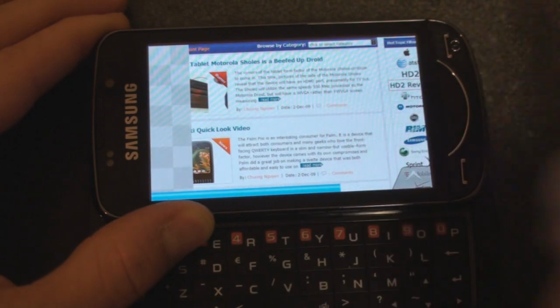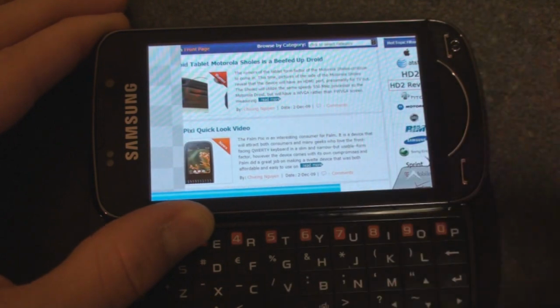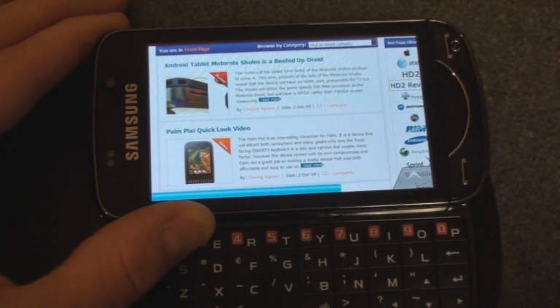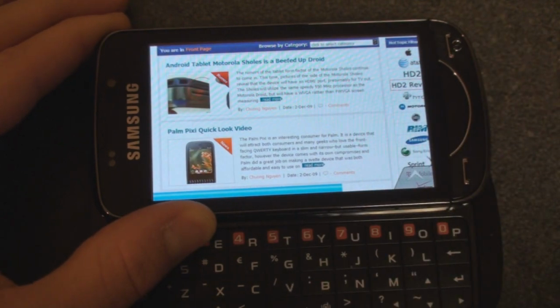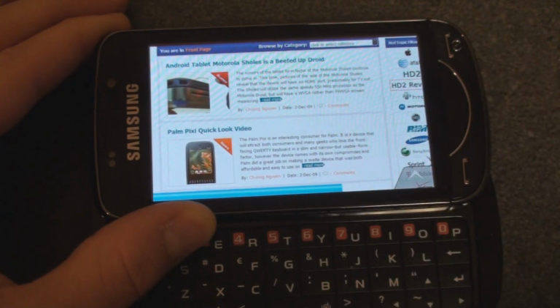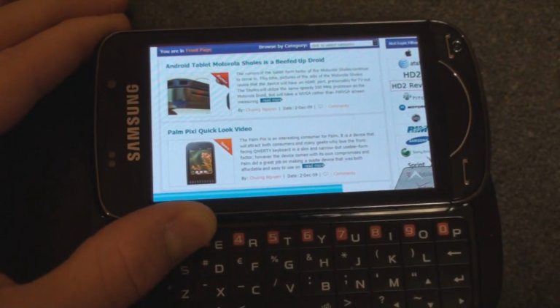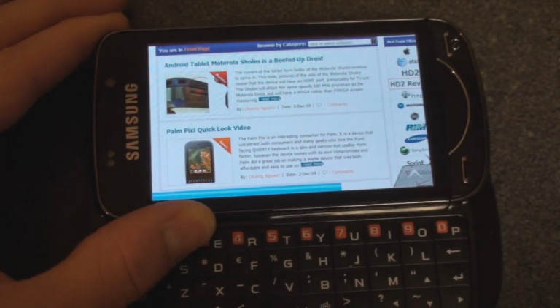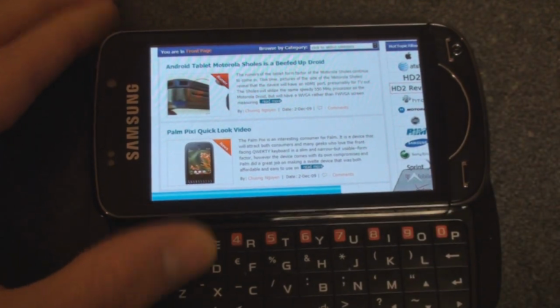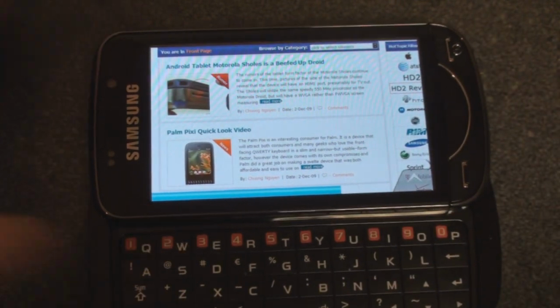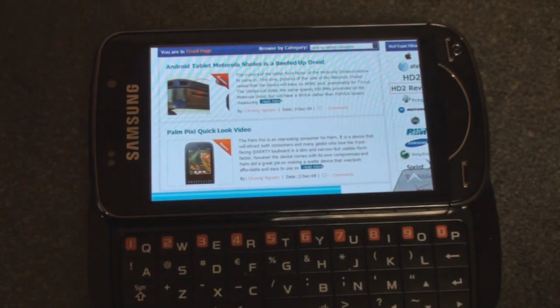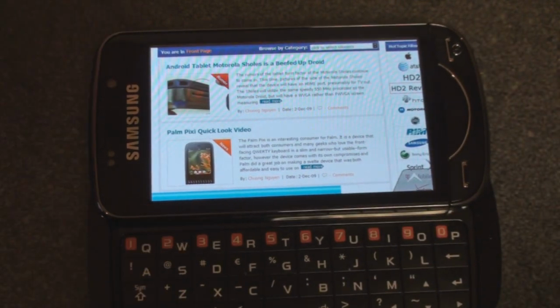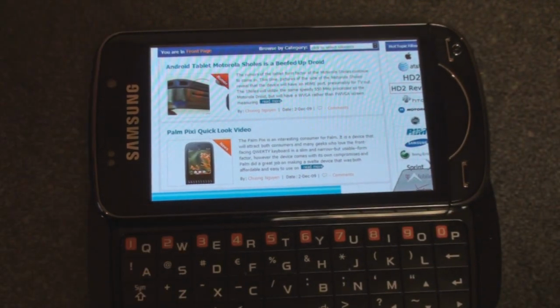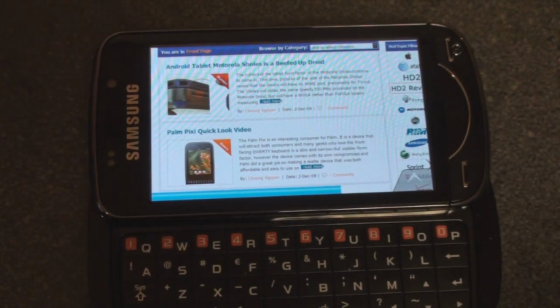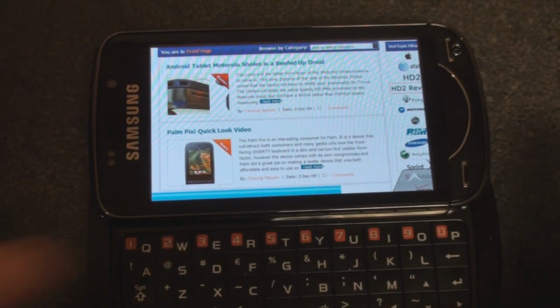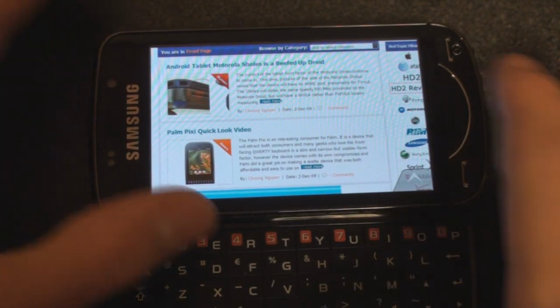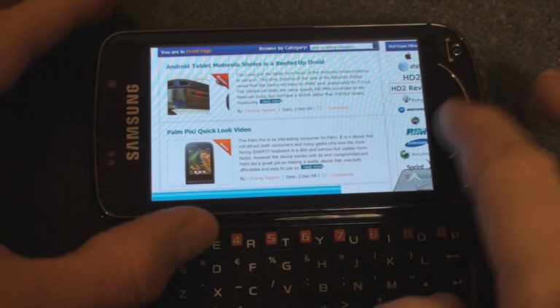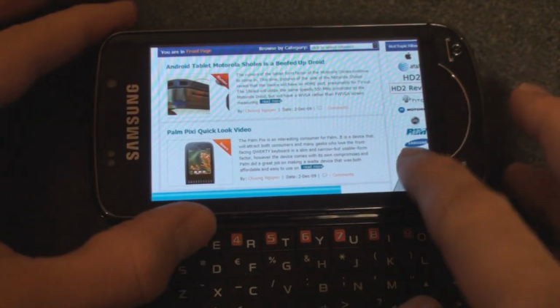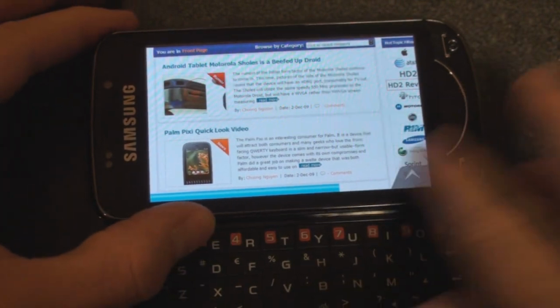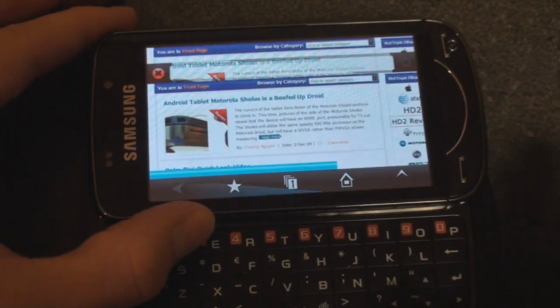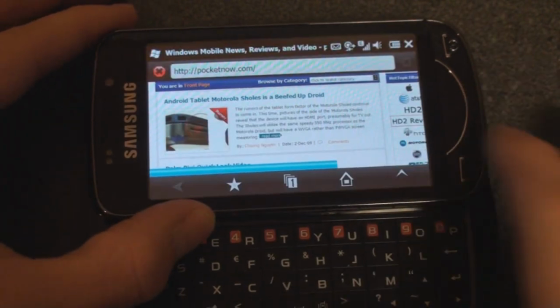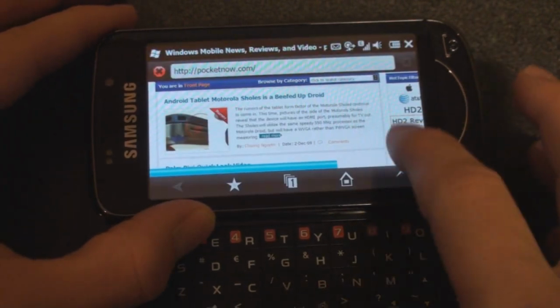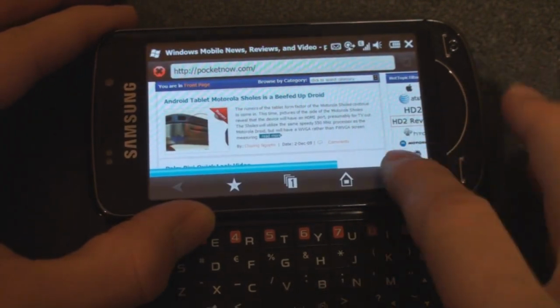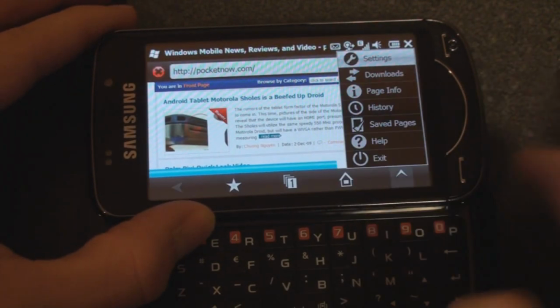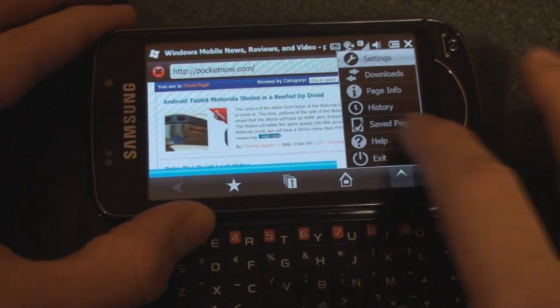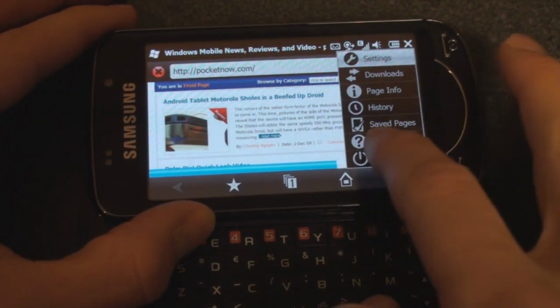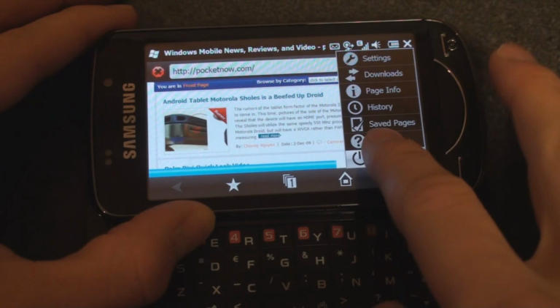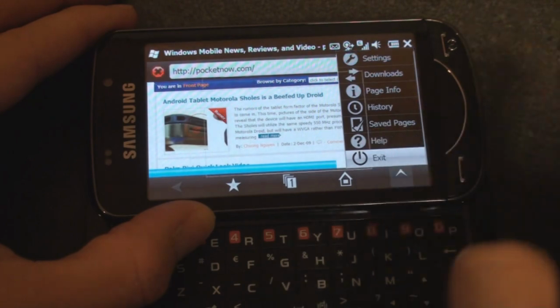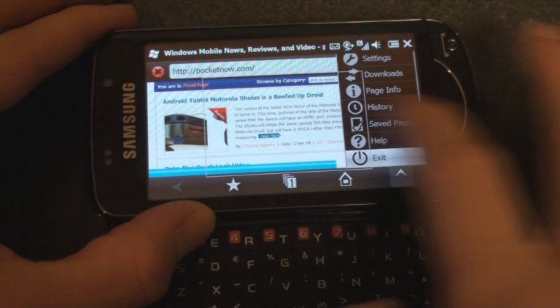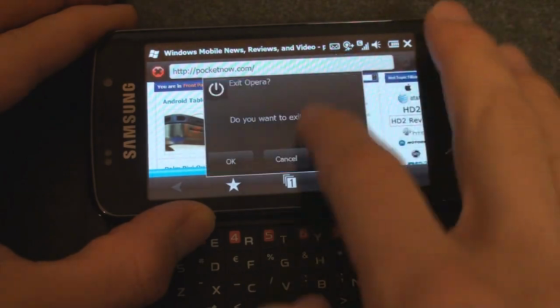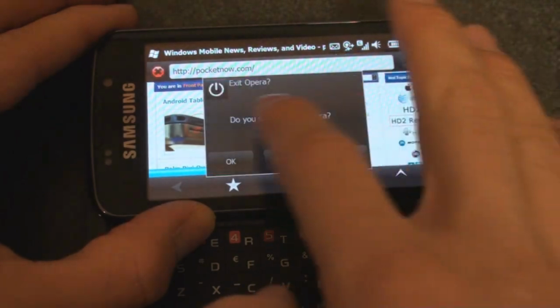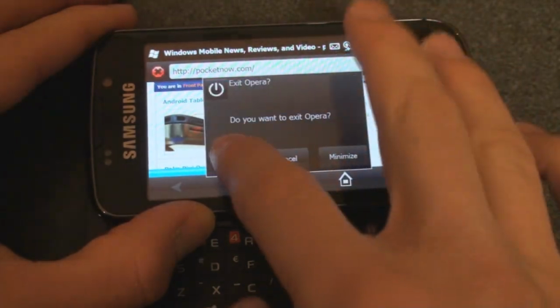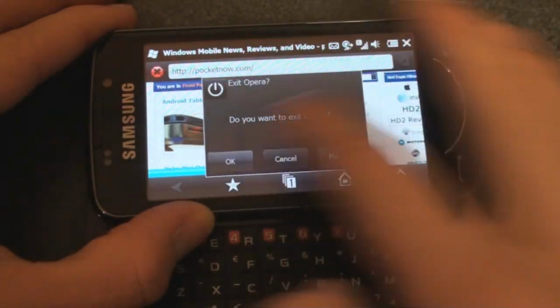Of course, if you want really fast browsing and you're using it over EDGE, Skyfire is definitely the way to go.